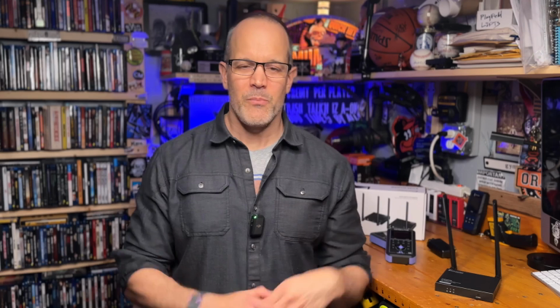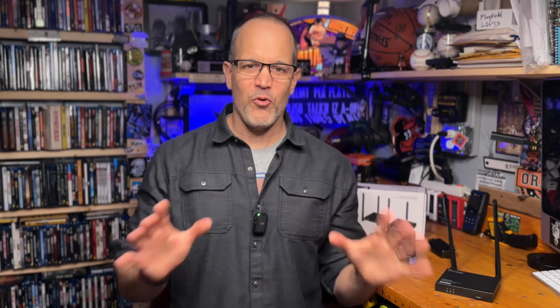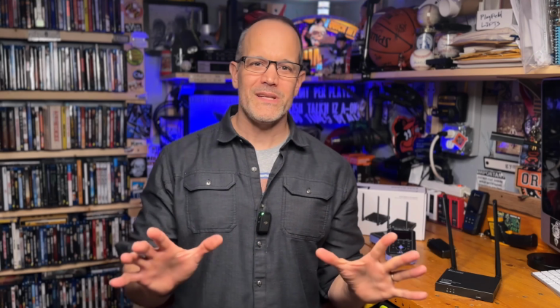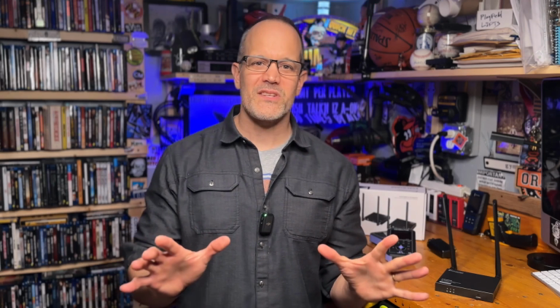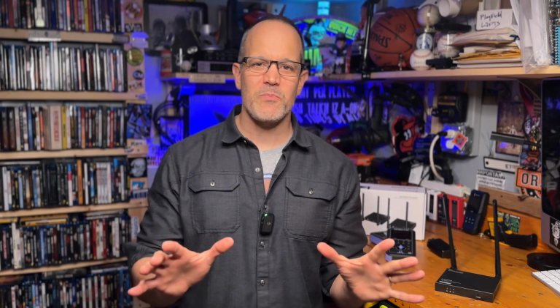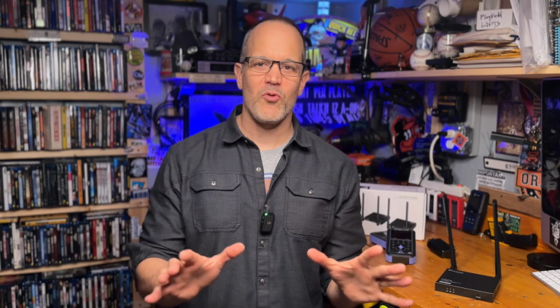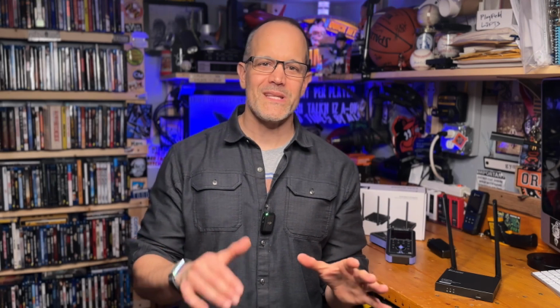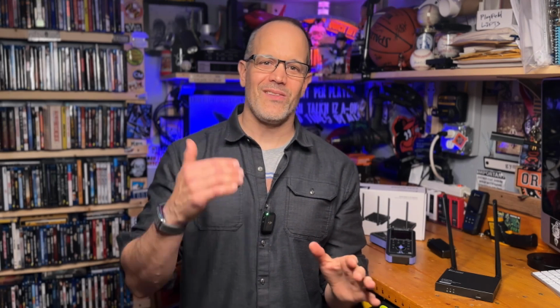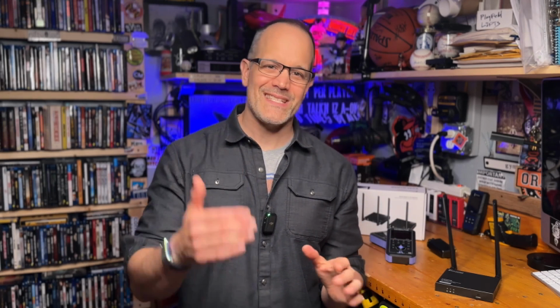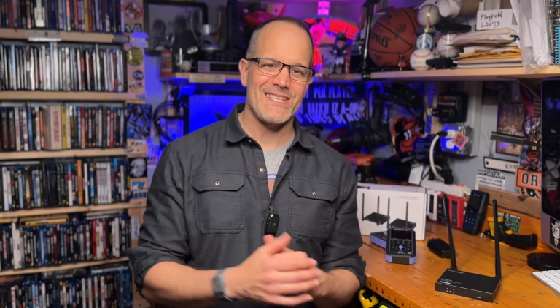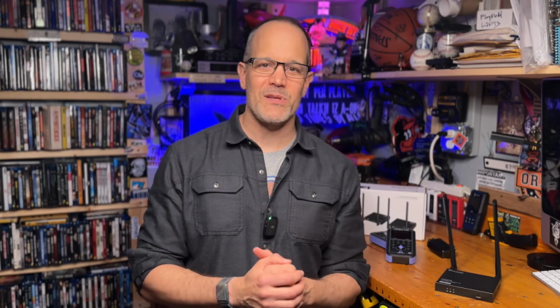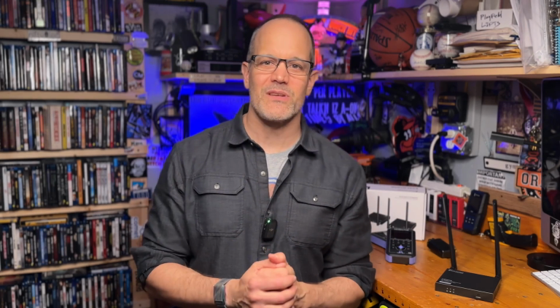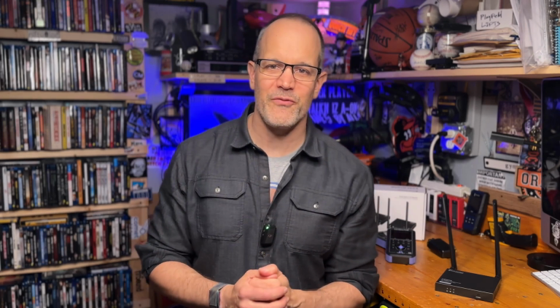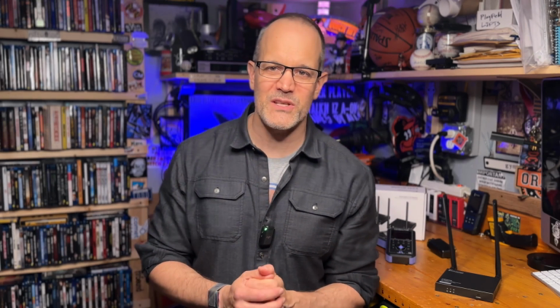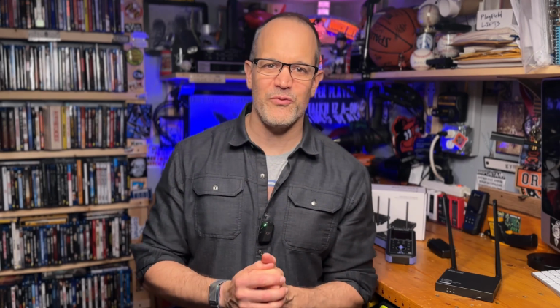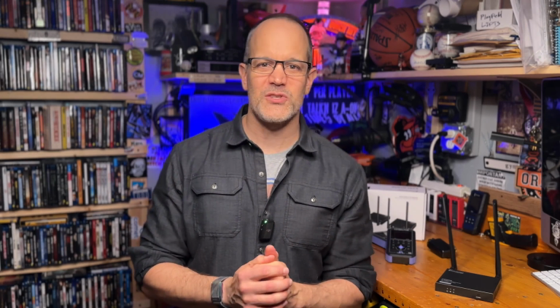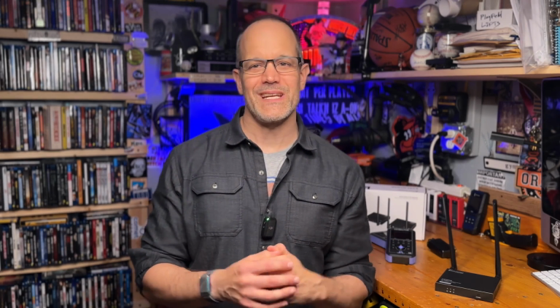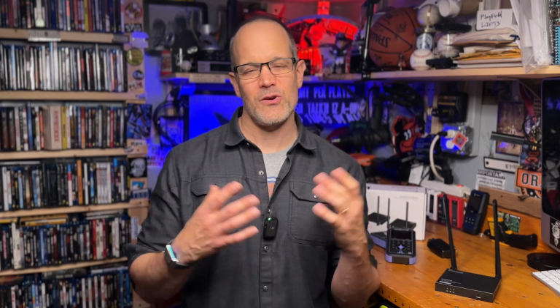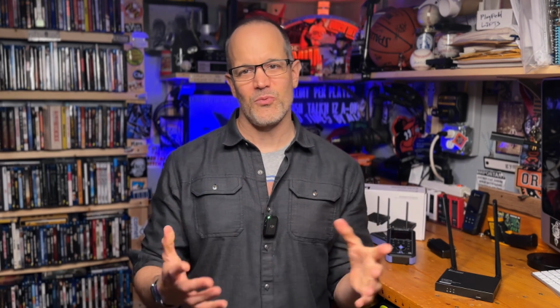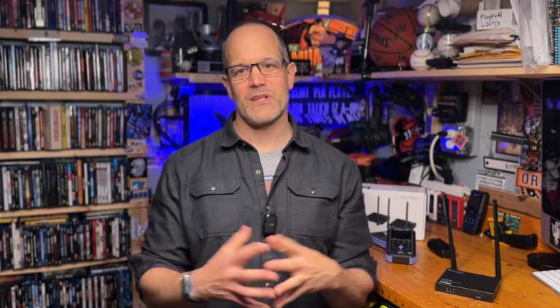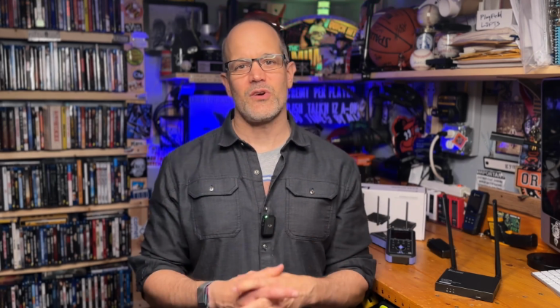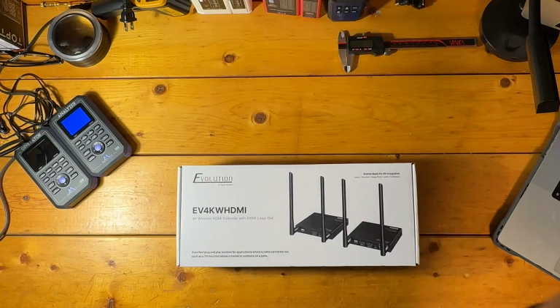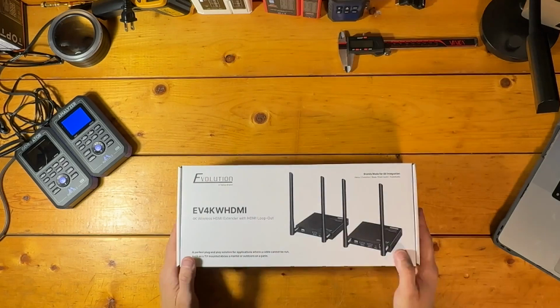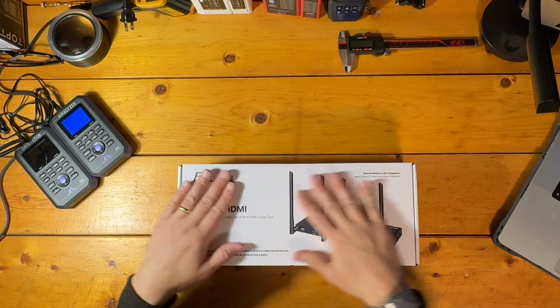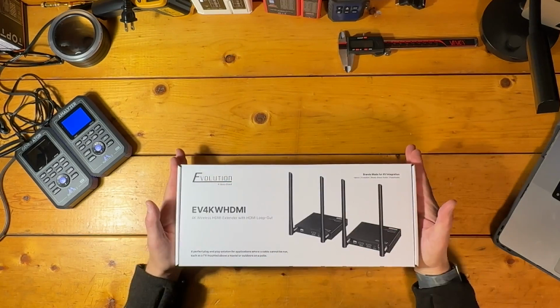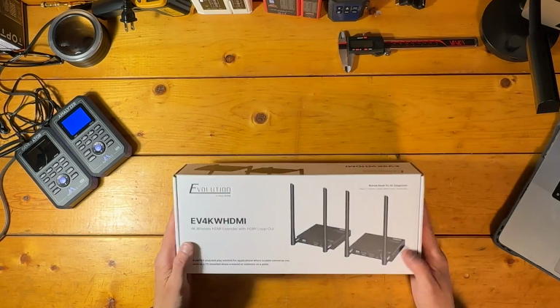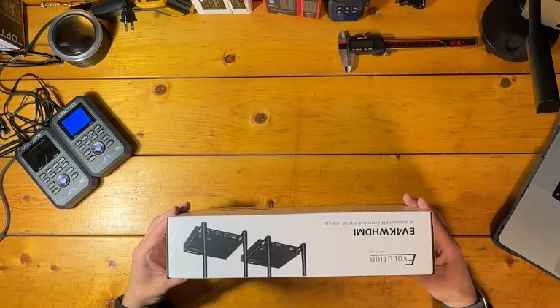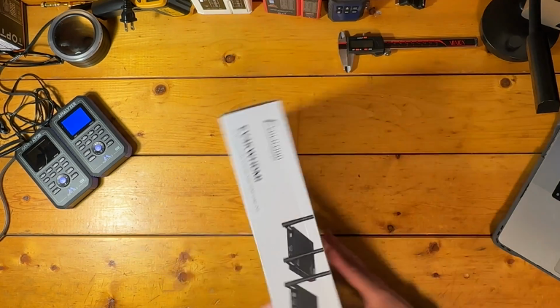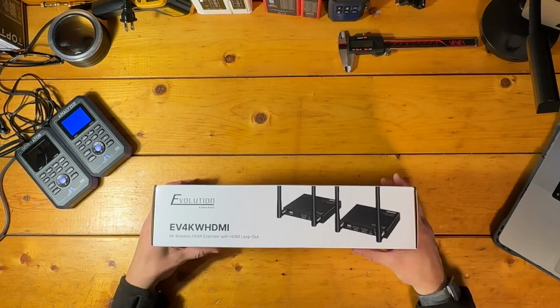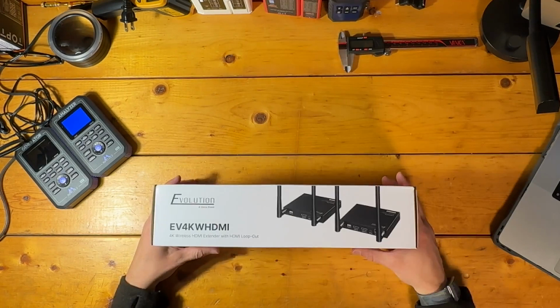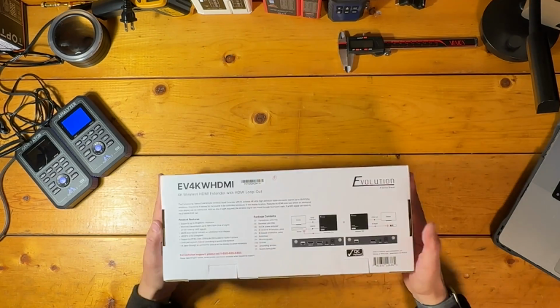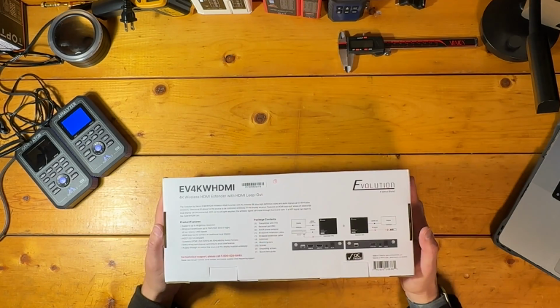The extender is more than just a wireless HDMI product. It also has a built-in IR repeater that allows you to remotely control a source from a different area of your home. And it has an HDMI loop out on the transmitter unit that can dump an incoming signal through an HDMI output to a nearby display or processor. Before we discuss performance, let's examine some physical features on both the transmitter and receiver units.